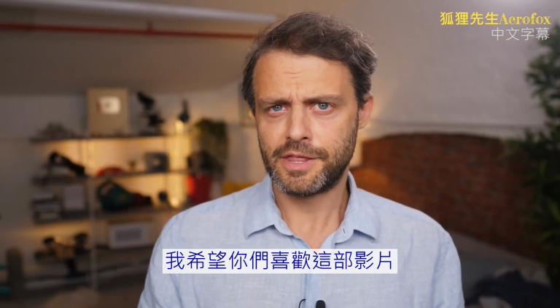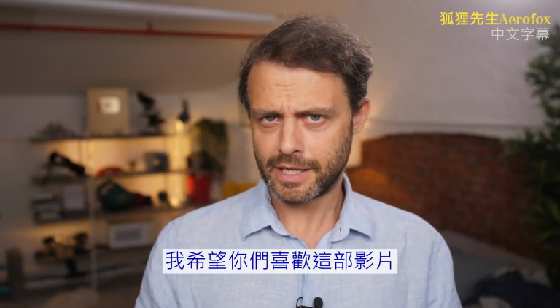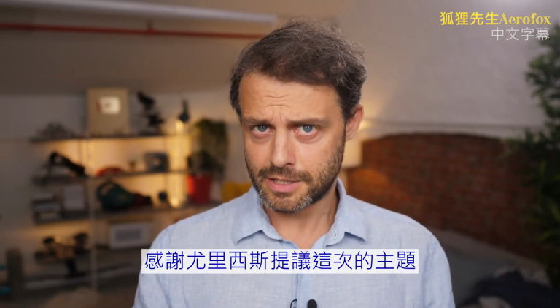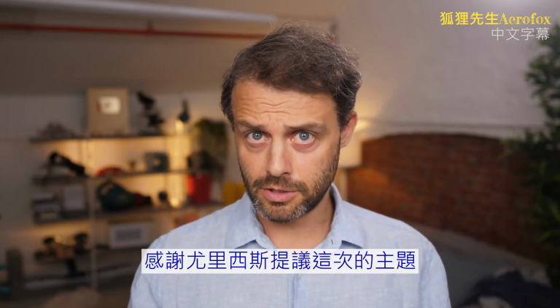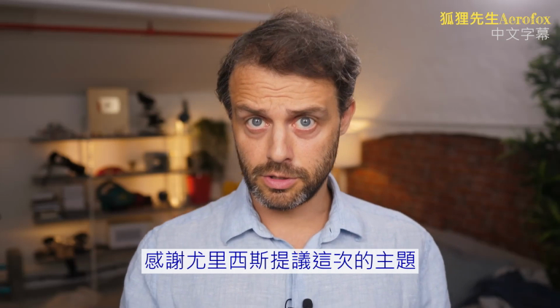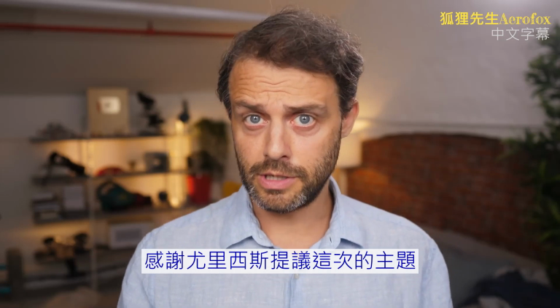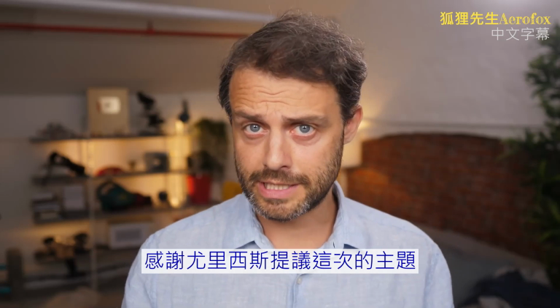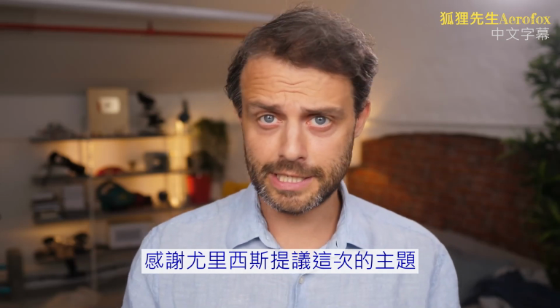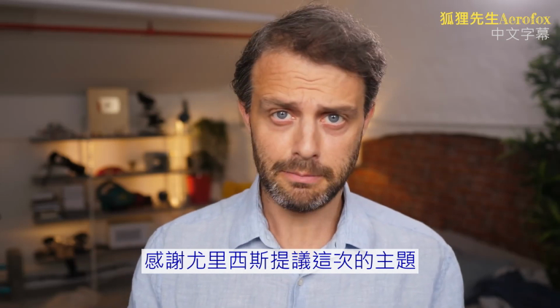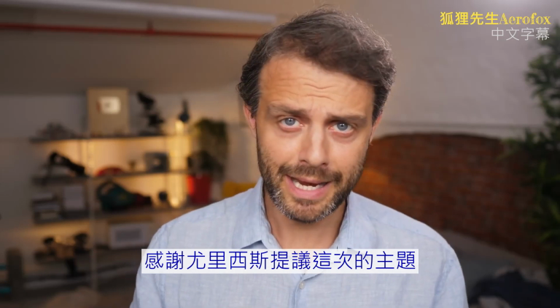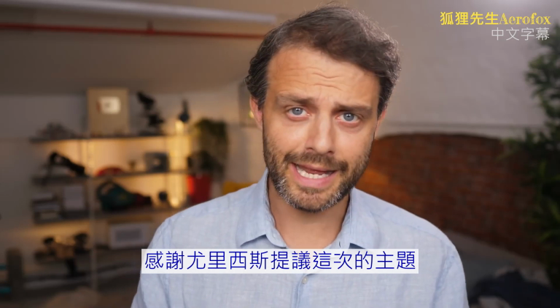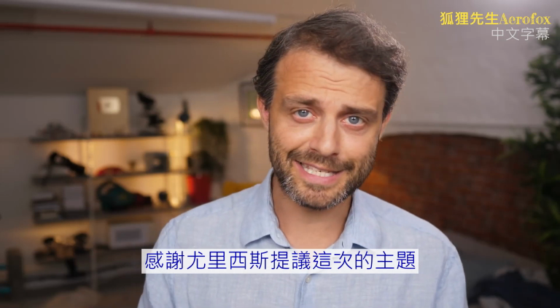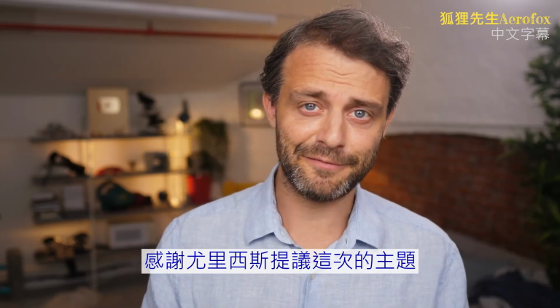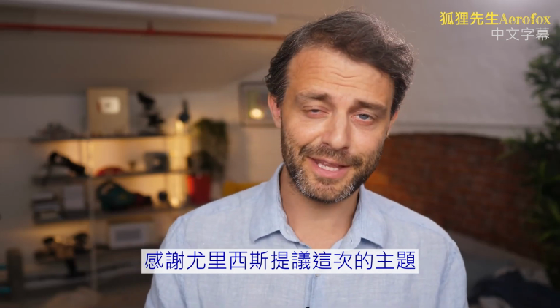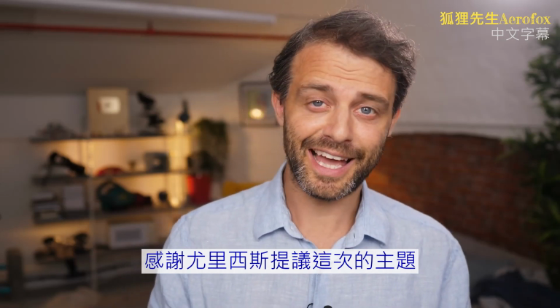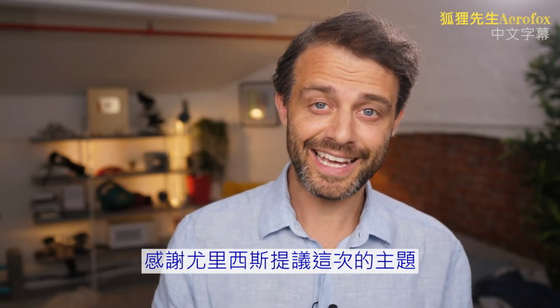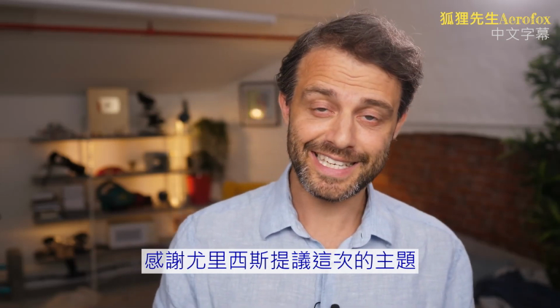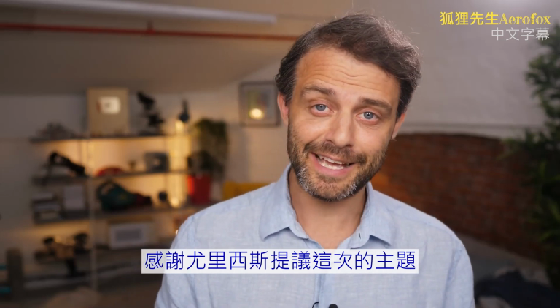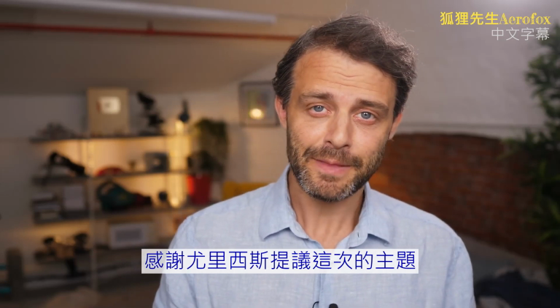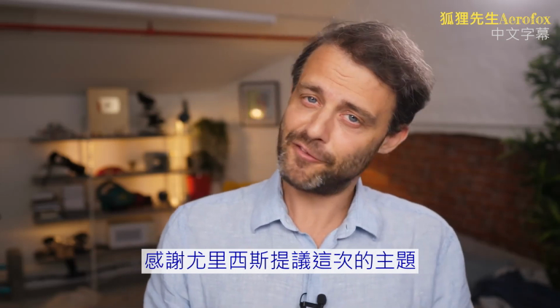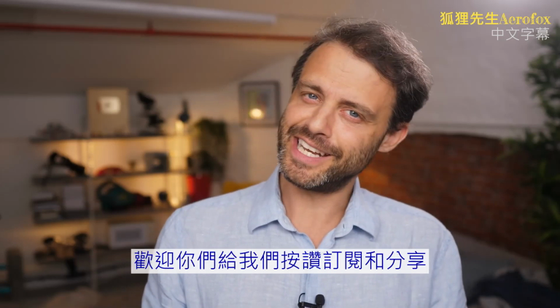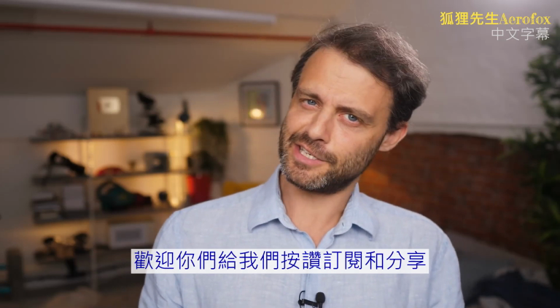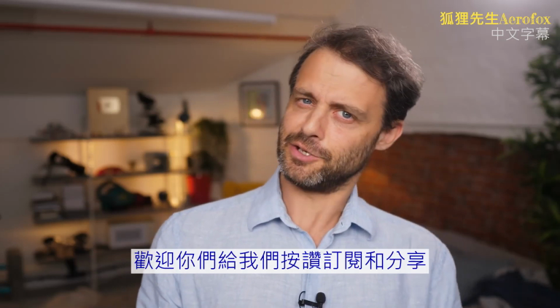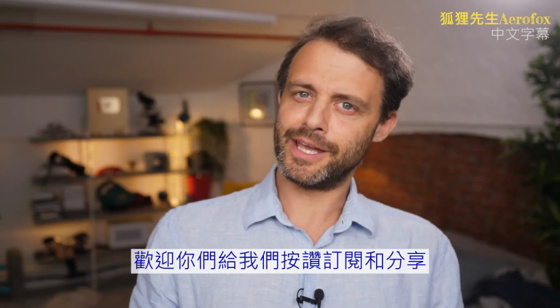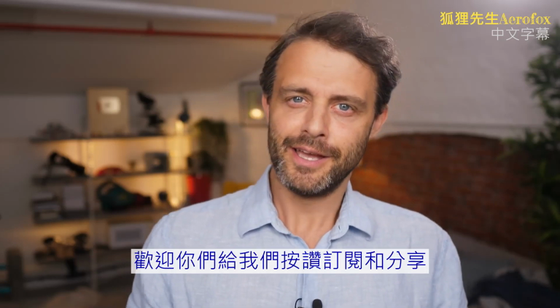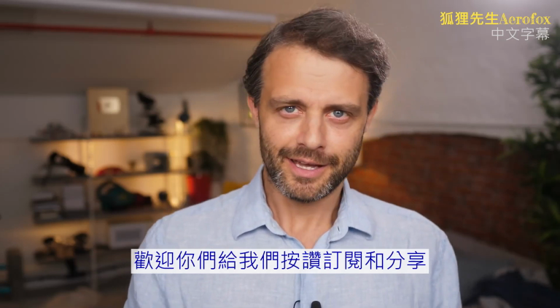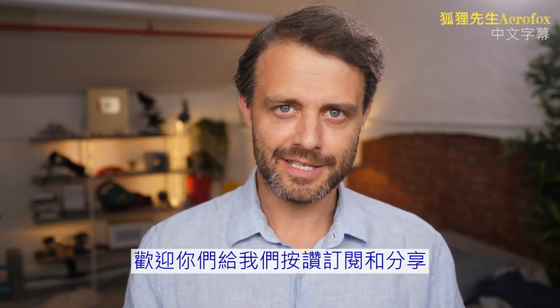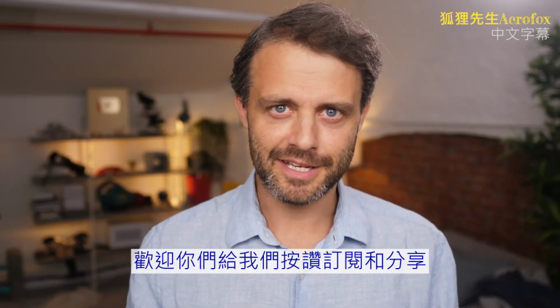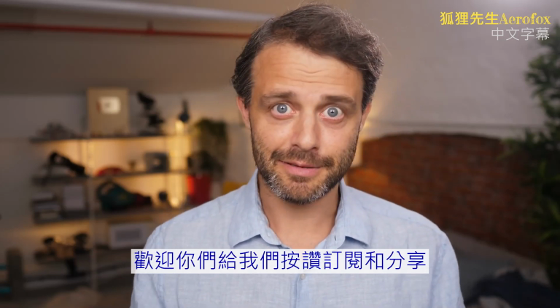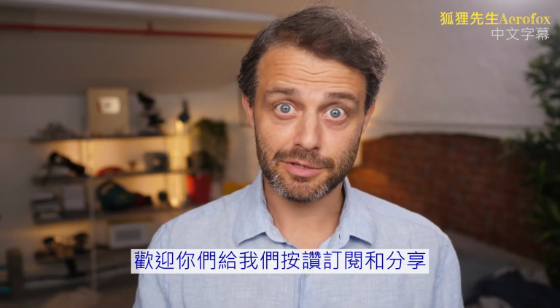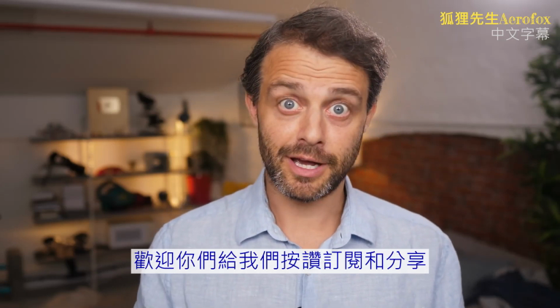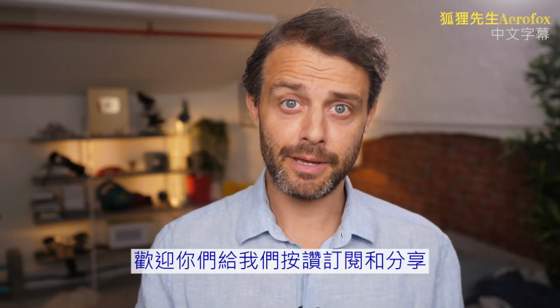I hope you enjoyed this video. Thanks to Ulysses Mendez for the idea. If you did enjoy it, consider subscribing.